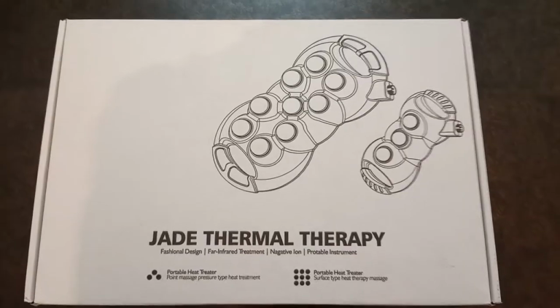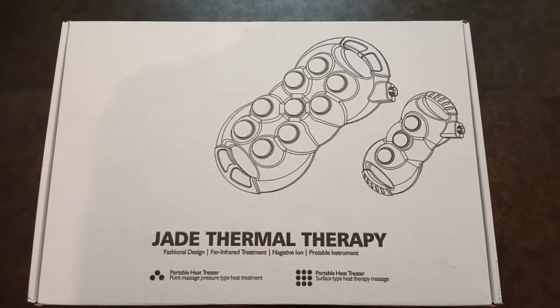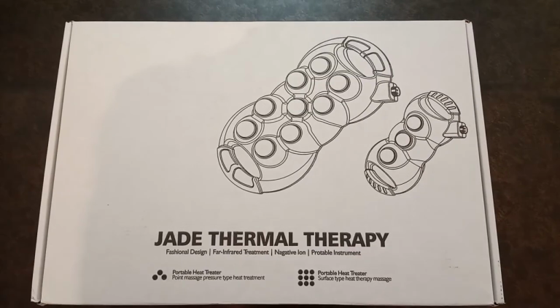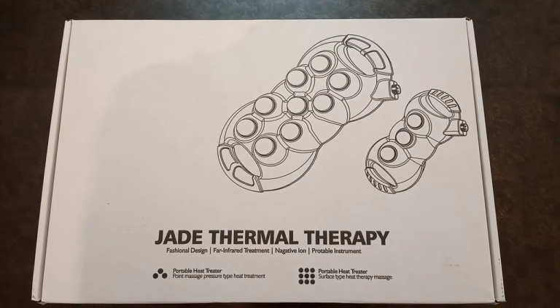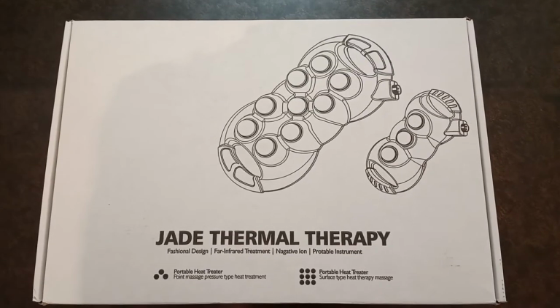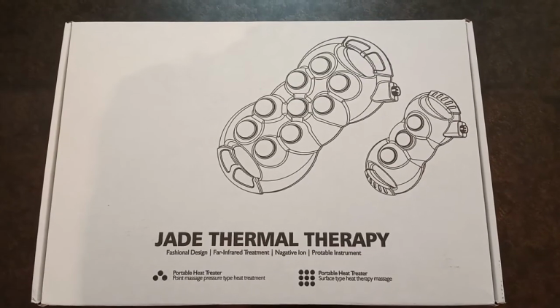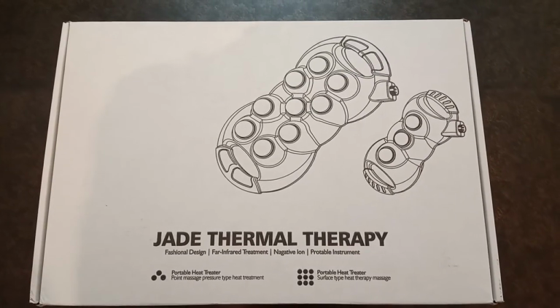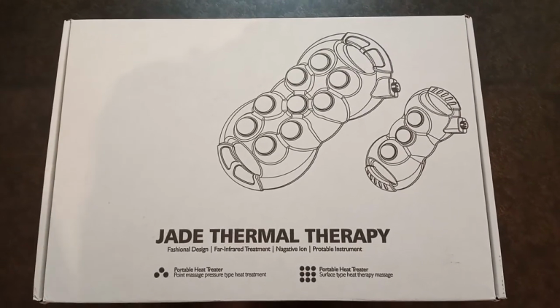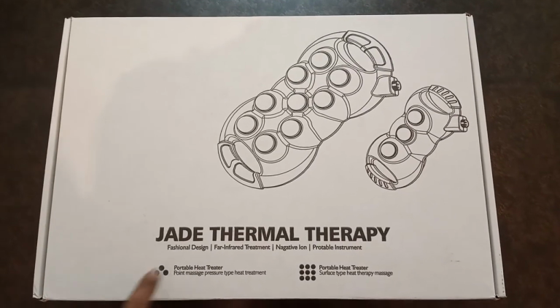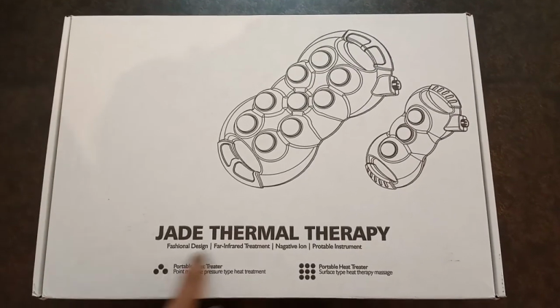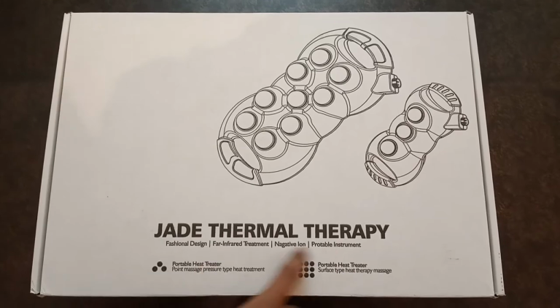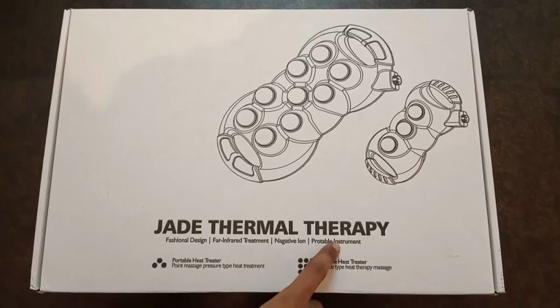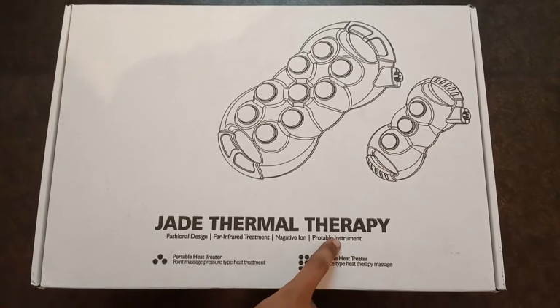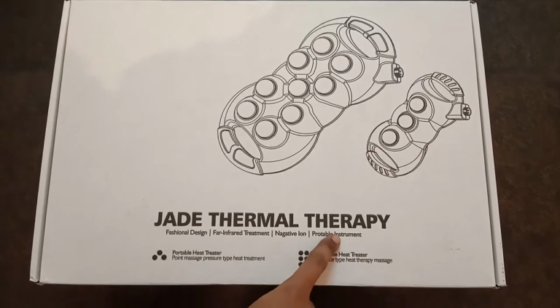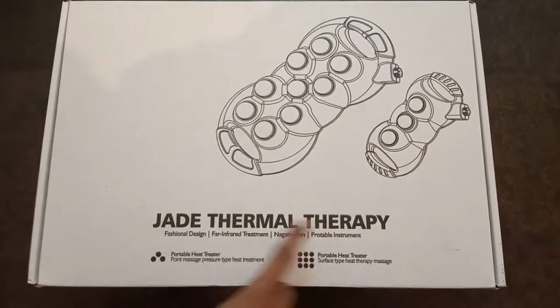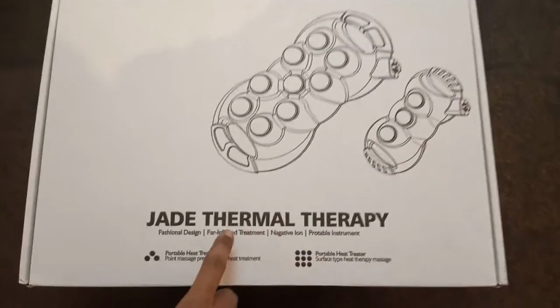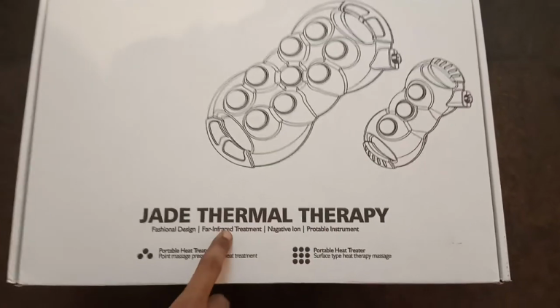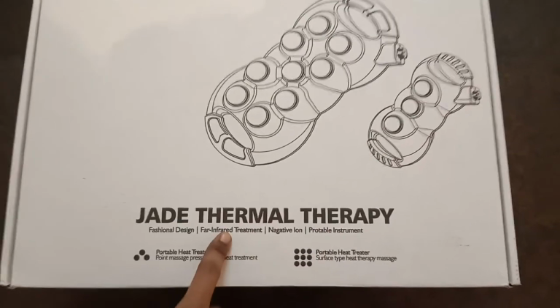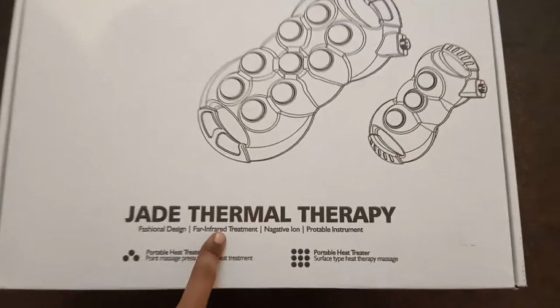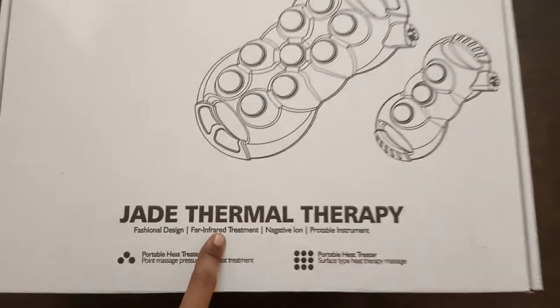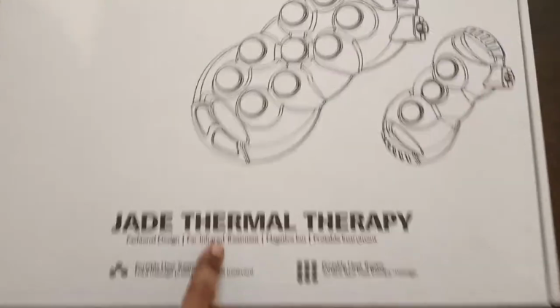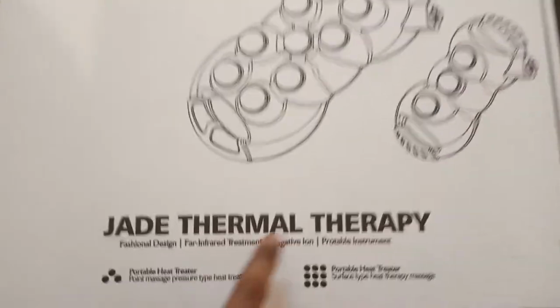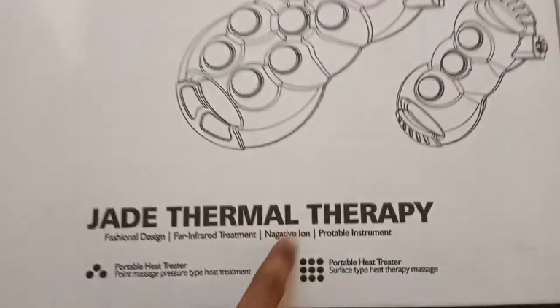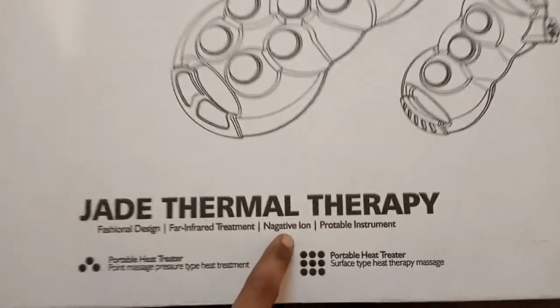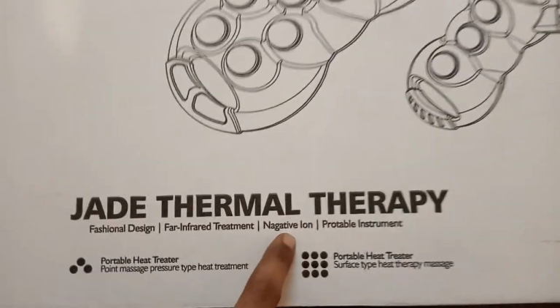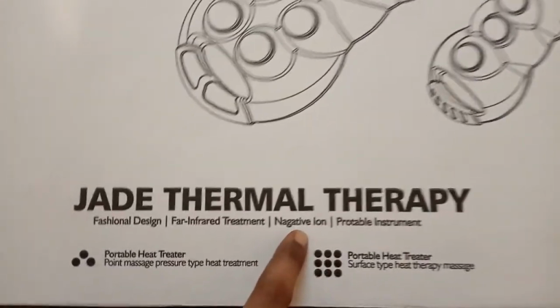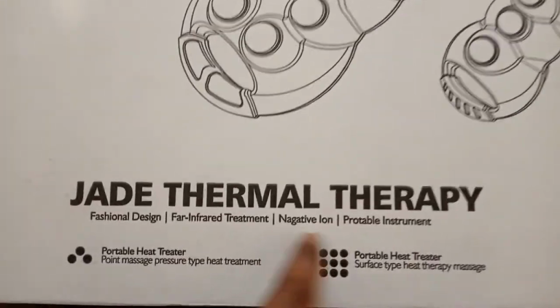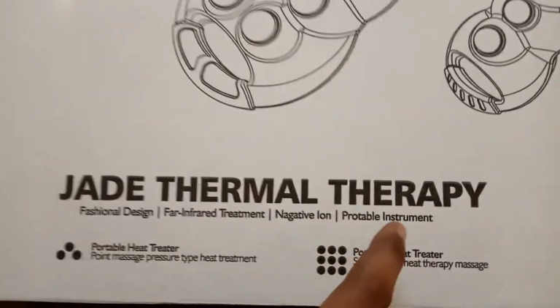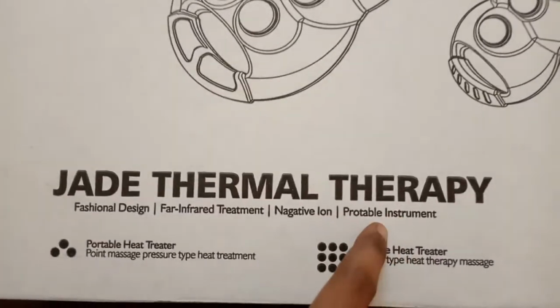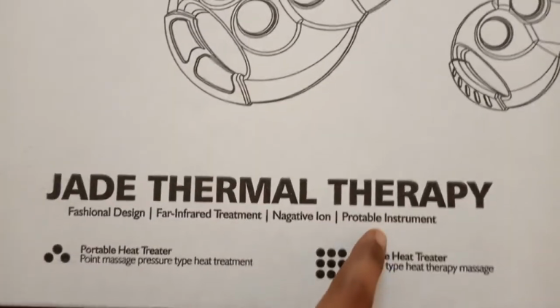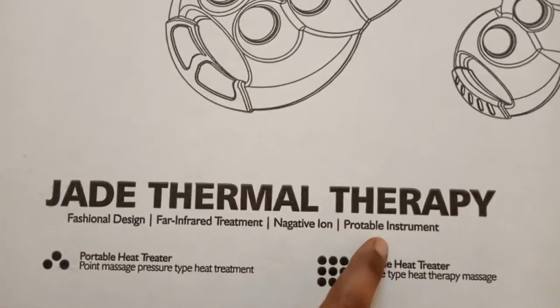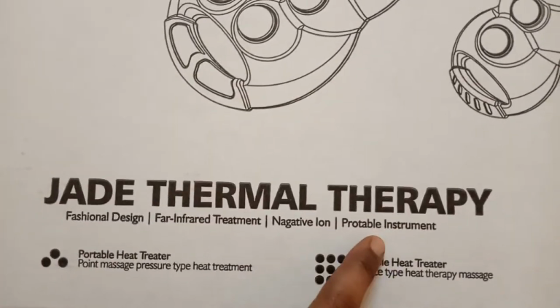Now friends, you are watching the Jet Thermal Therapy Kit — far infrared treatment, legito iron, portable instrument.